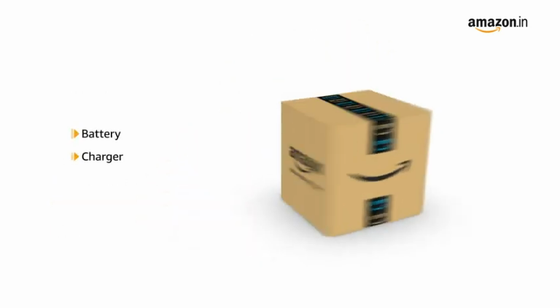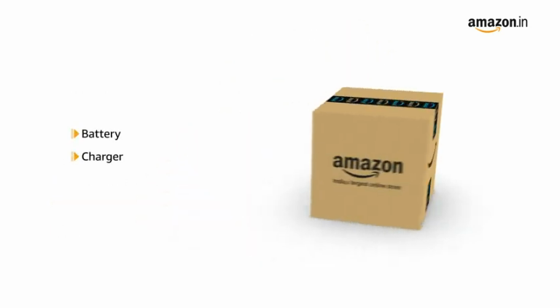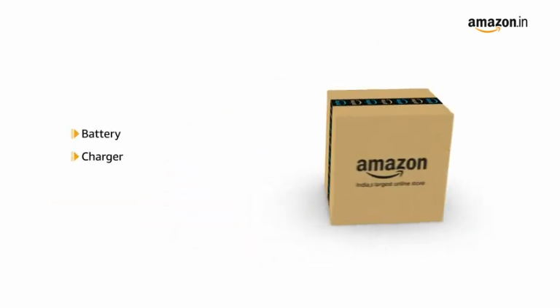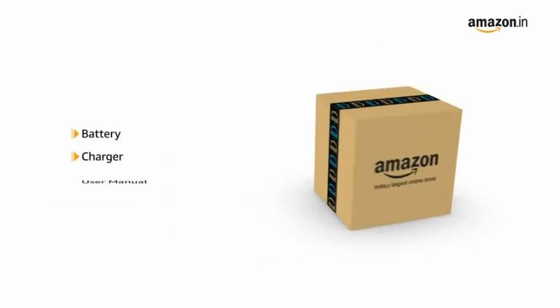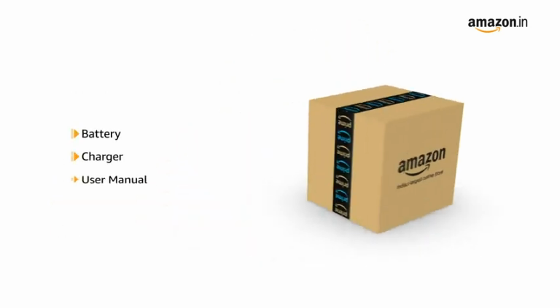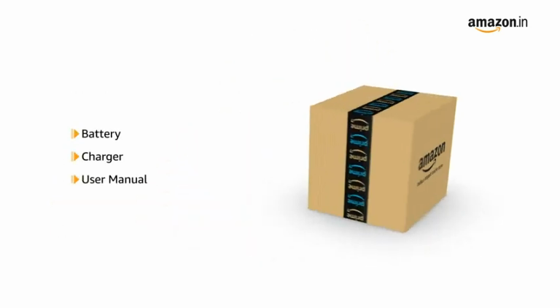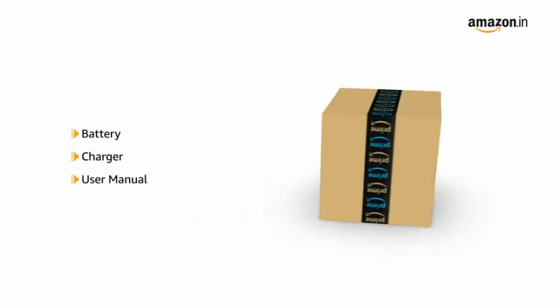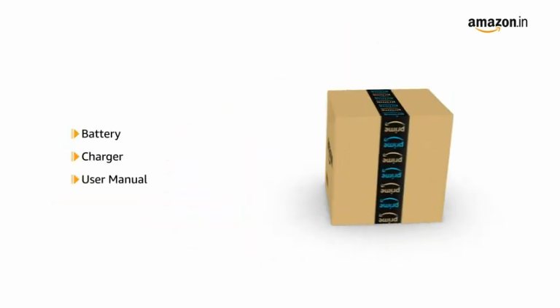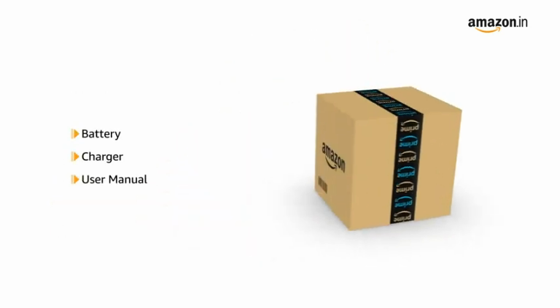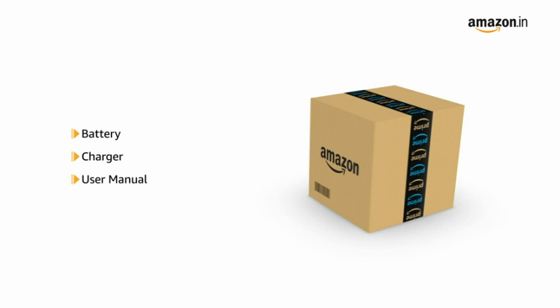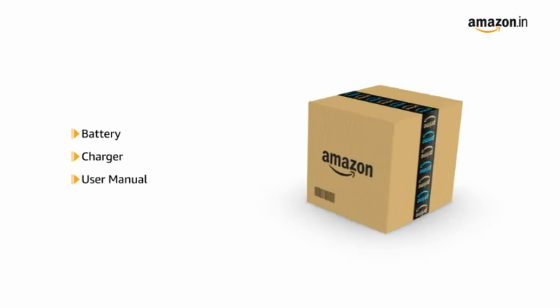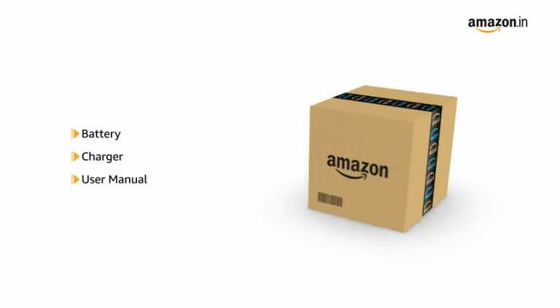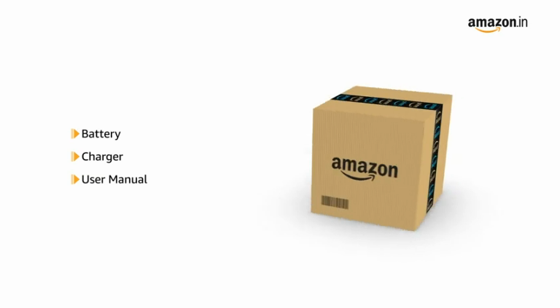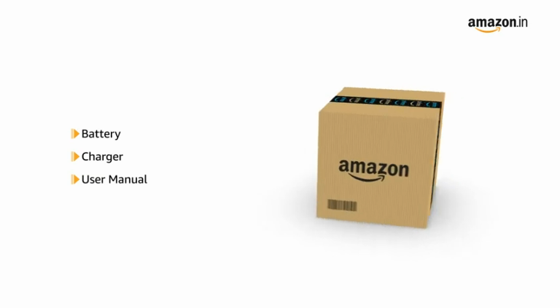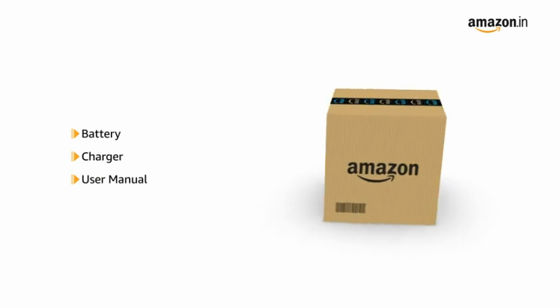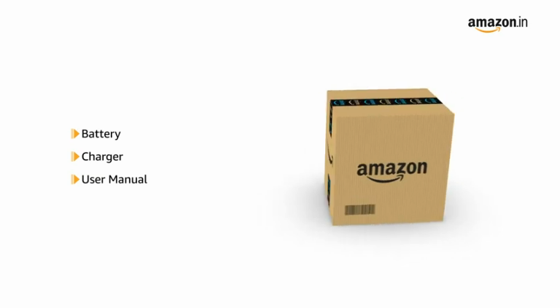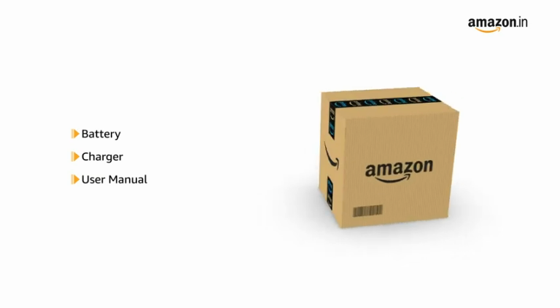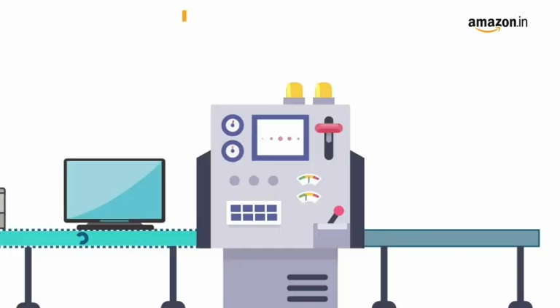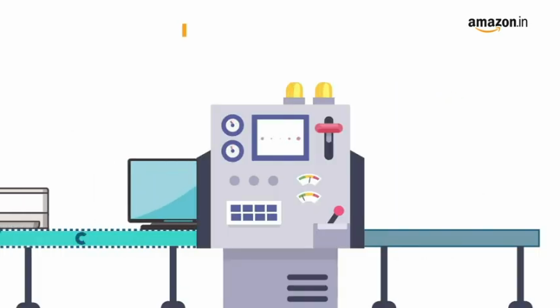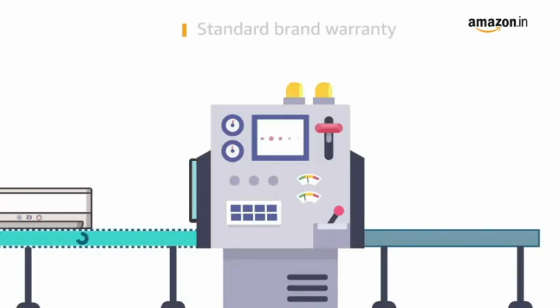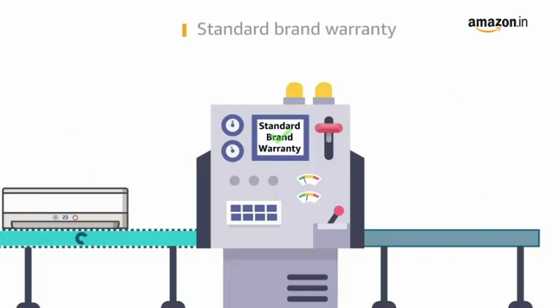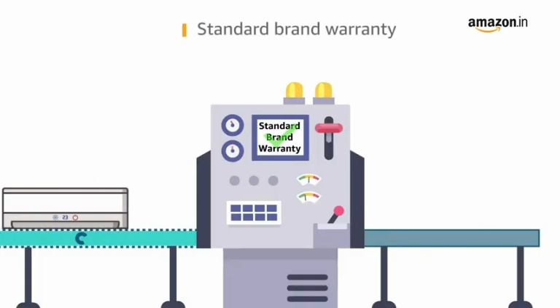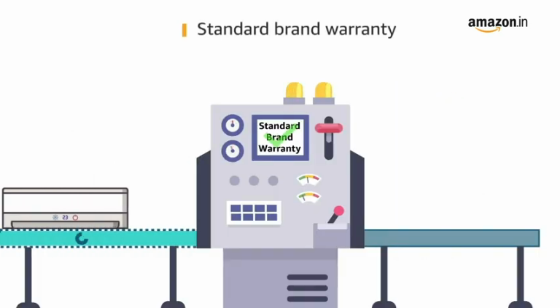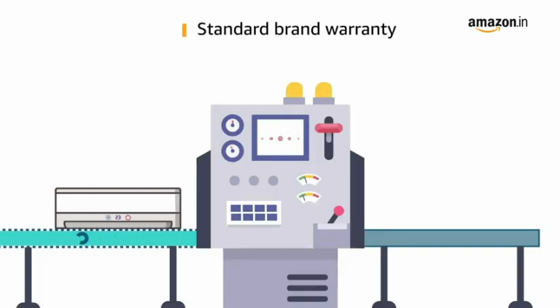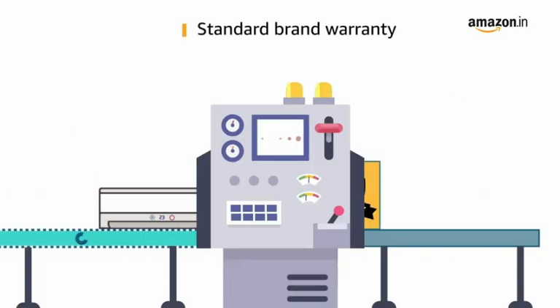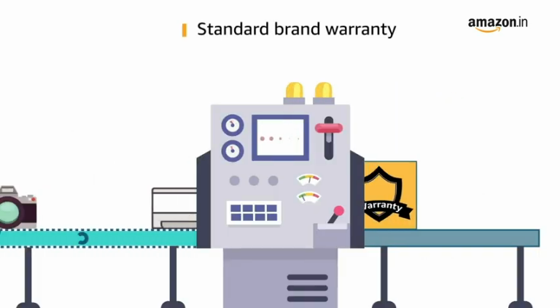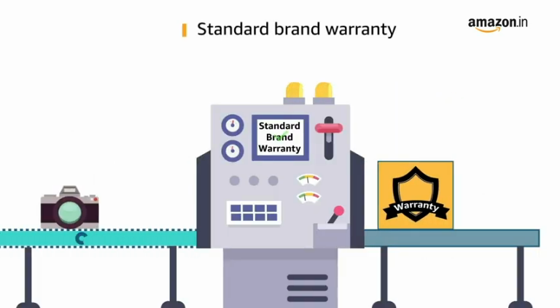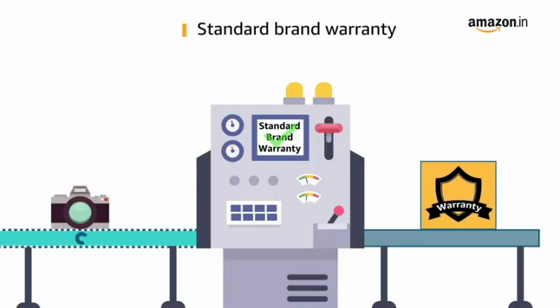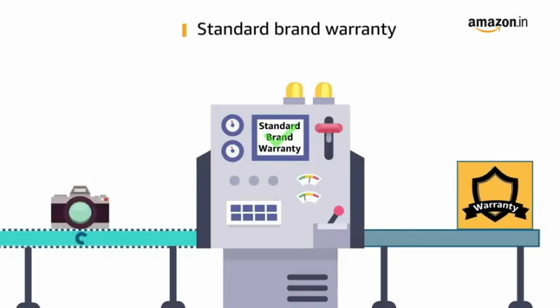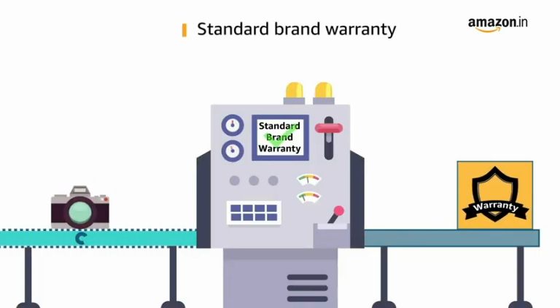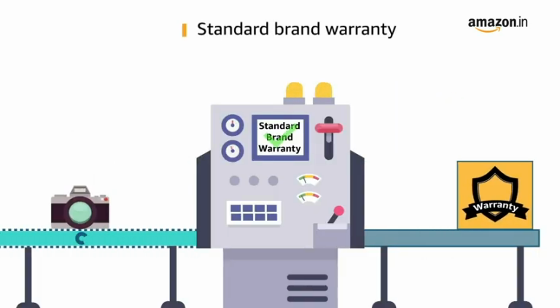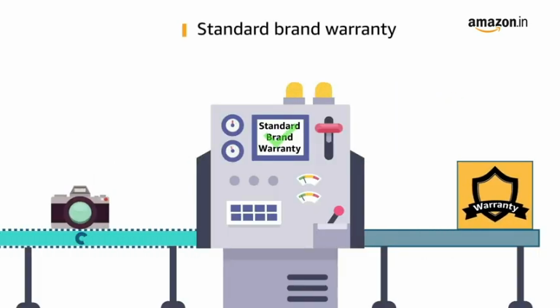The laptop comes with battery, charger, and user manual included in the box. This laptop comes with standard brand warranty.